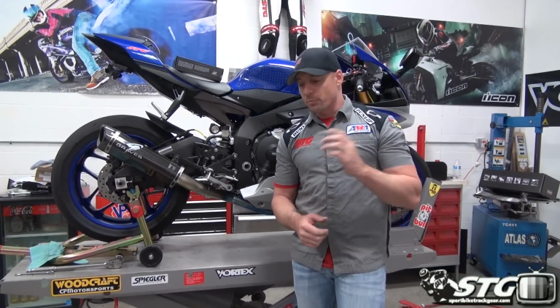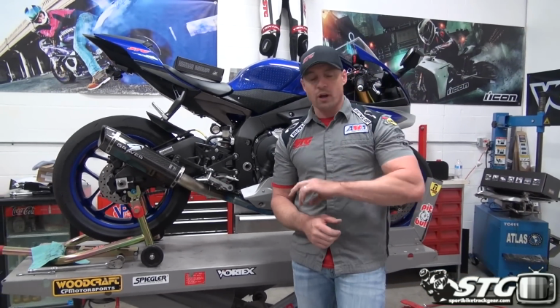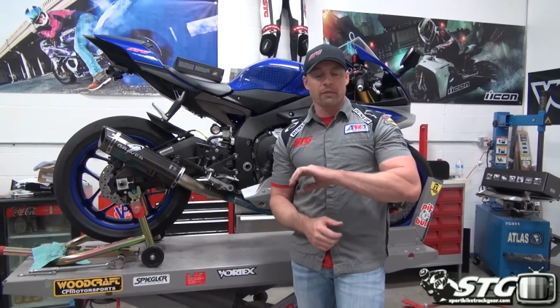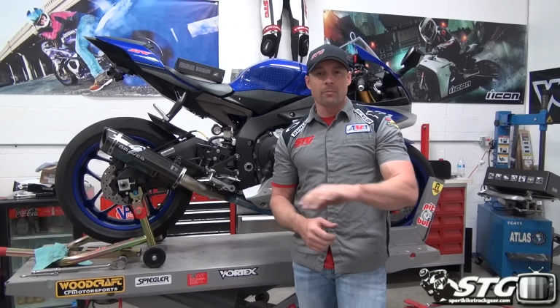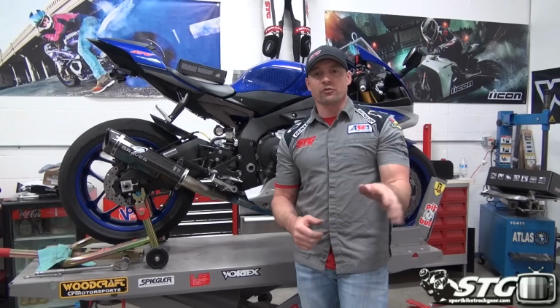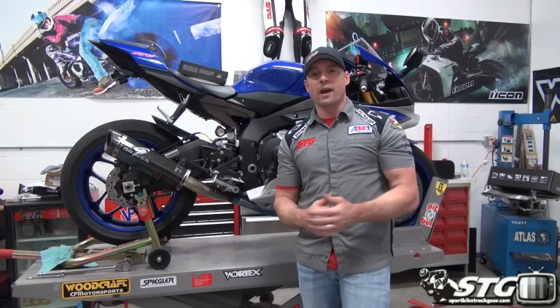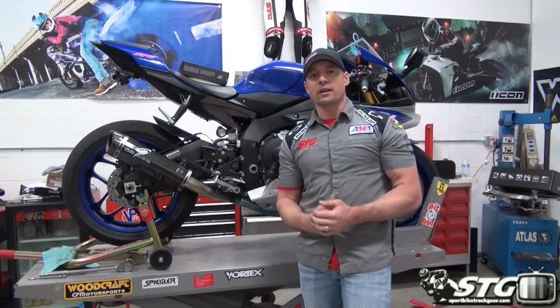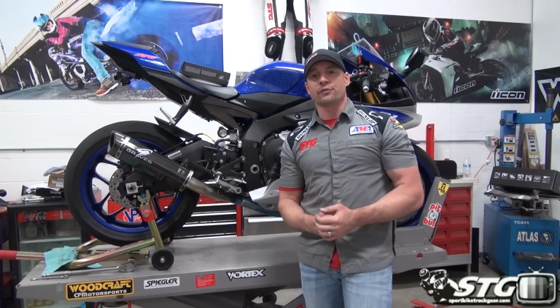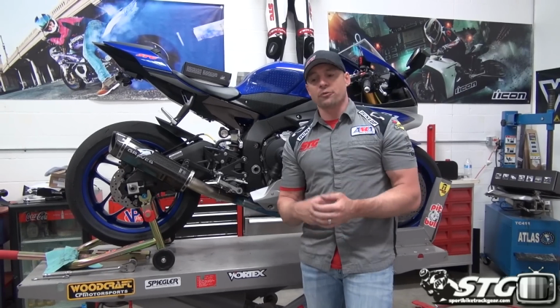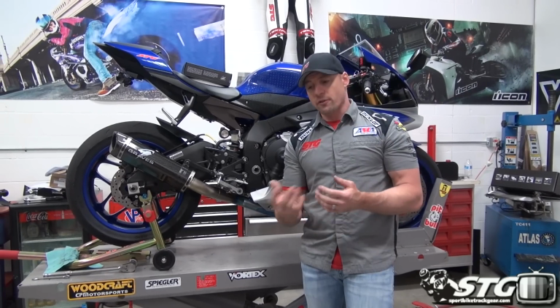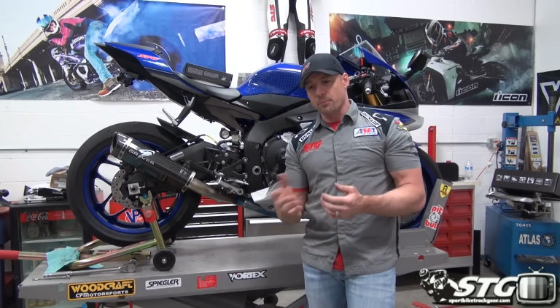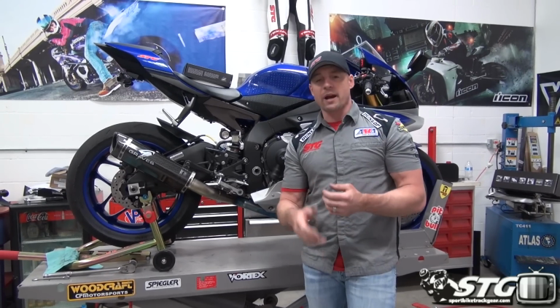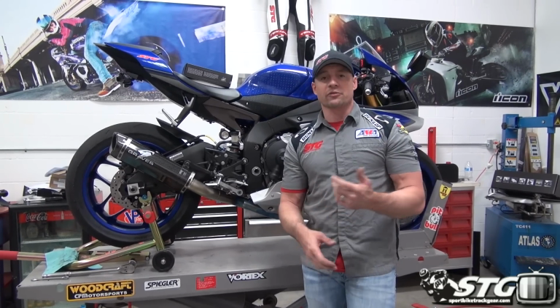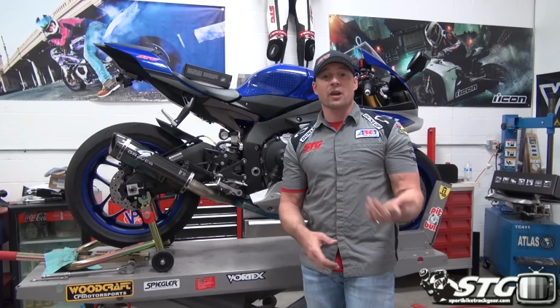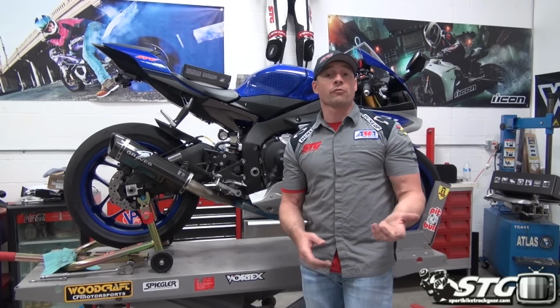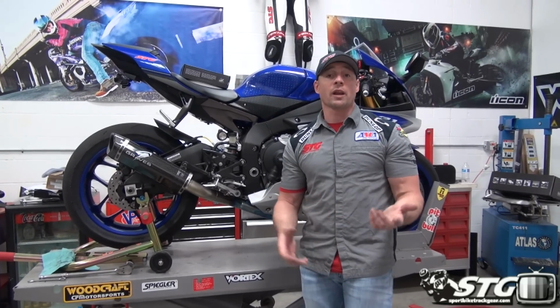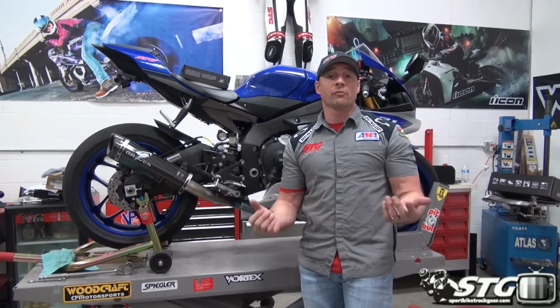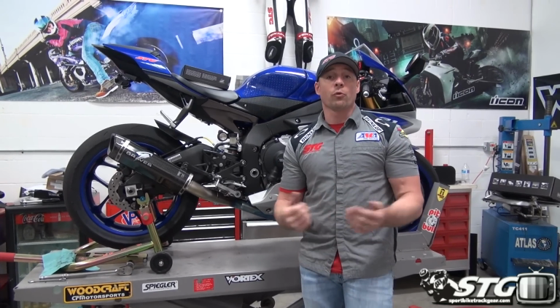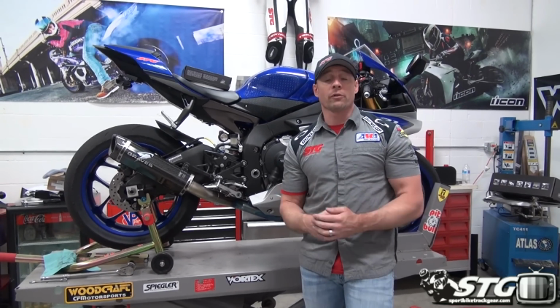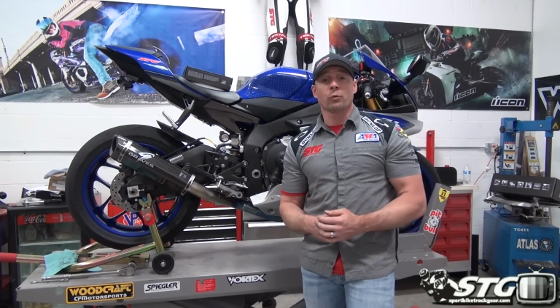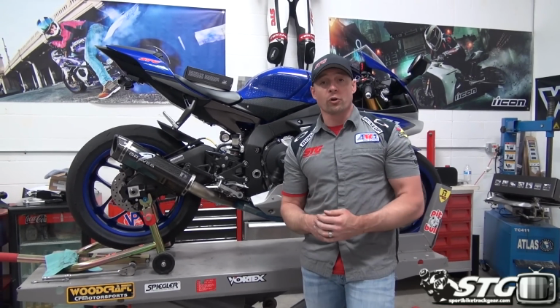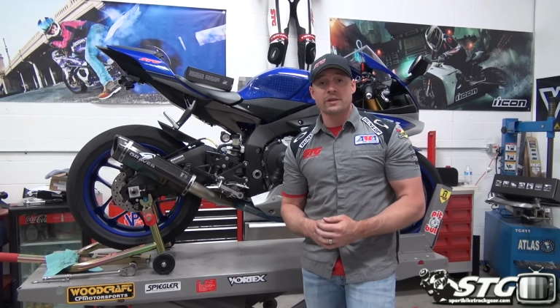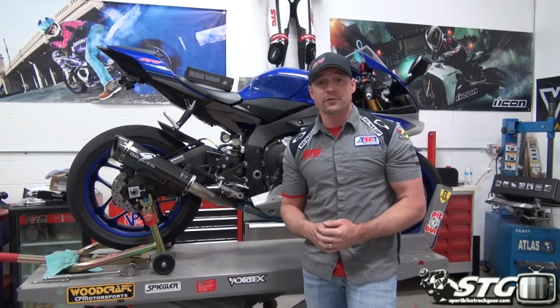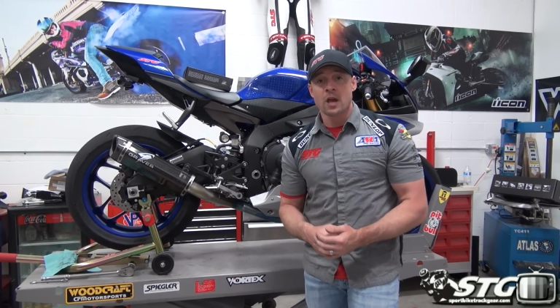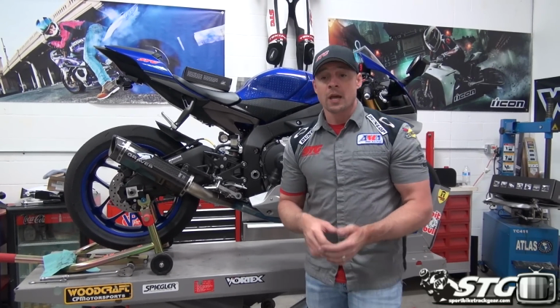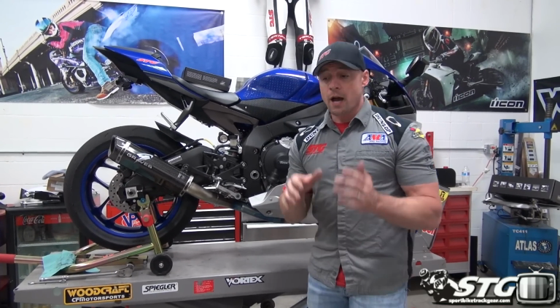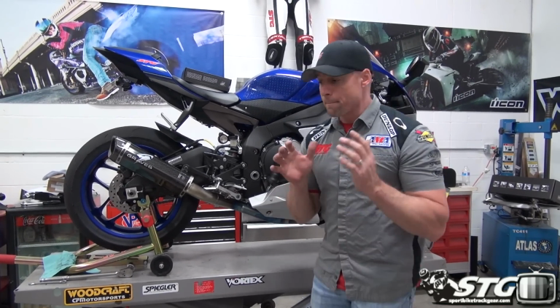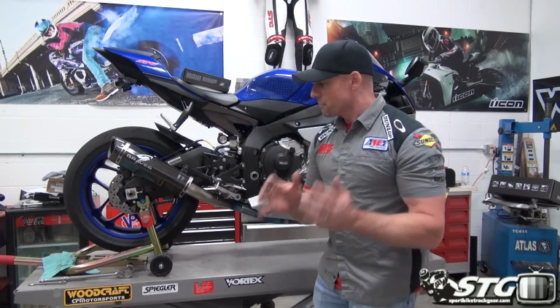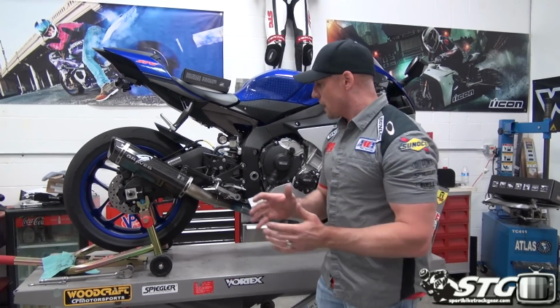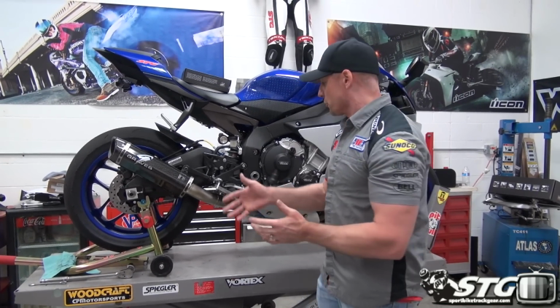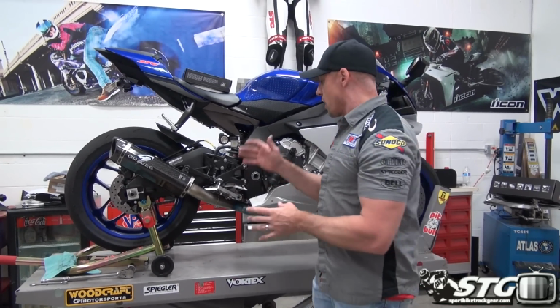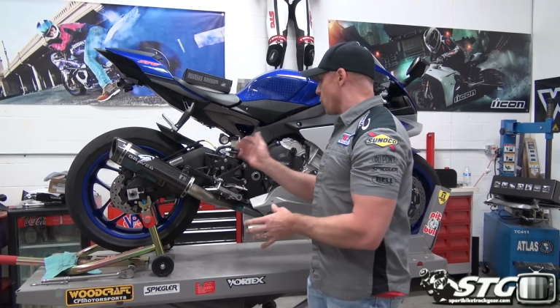They put on the best track days out there. They had a practice day on Friday before the races, and I took the R1.